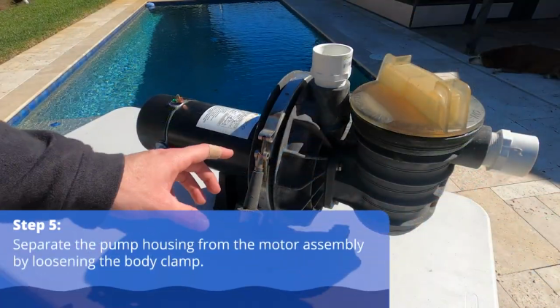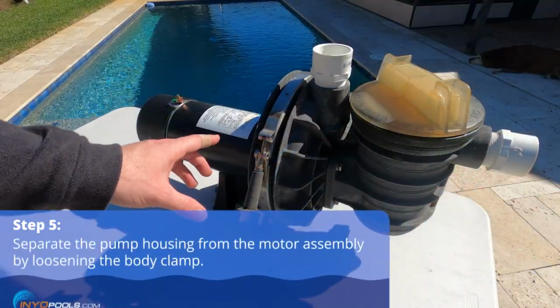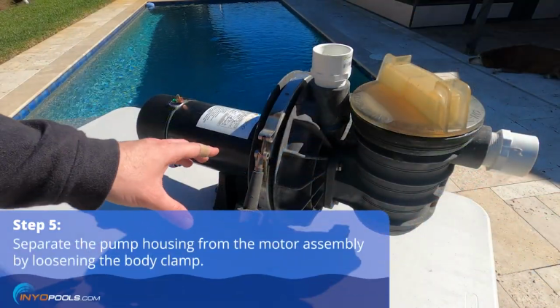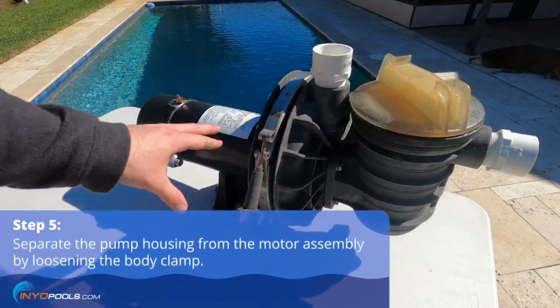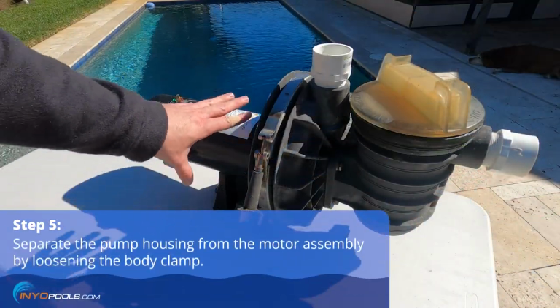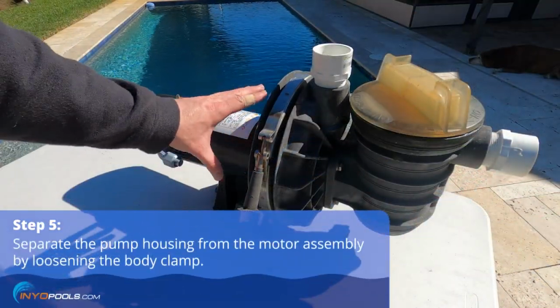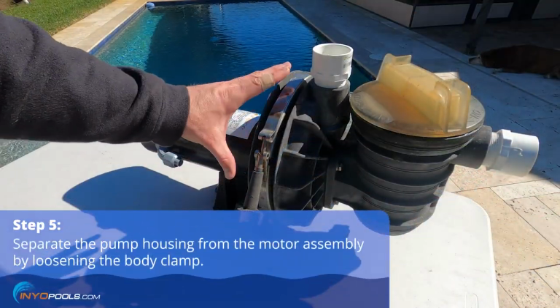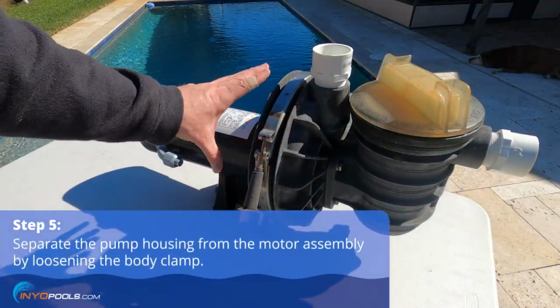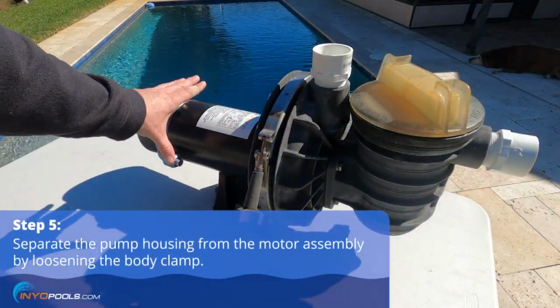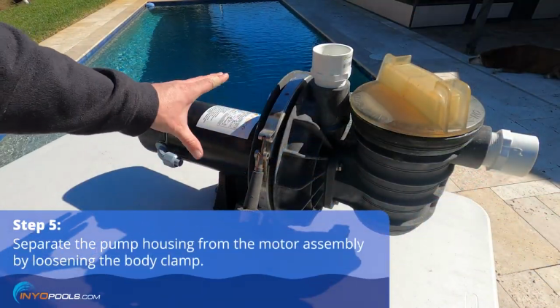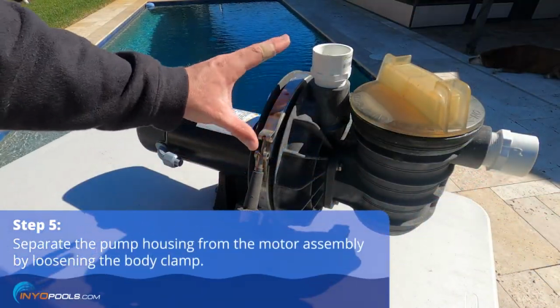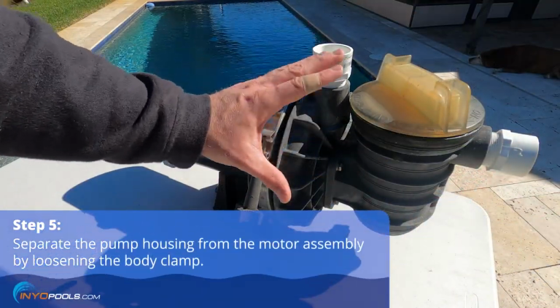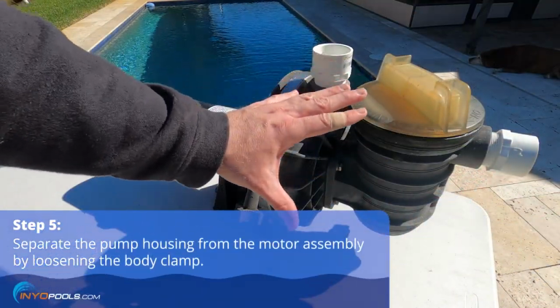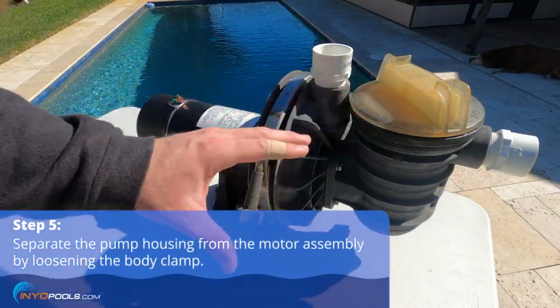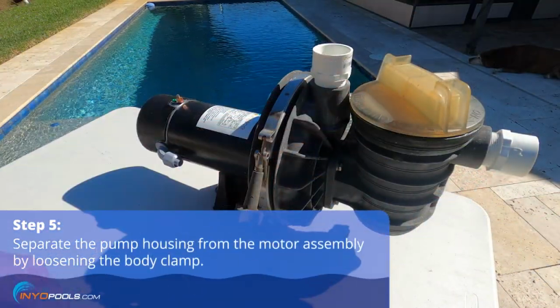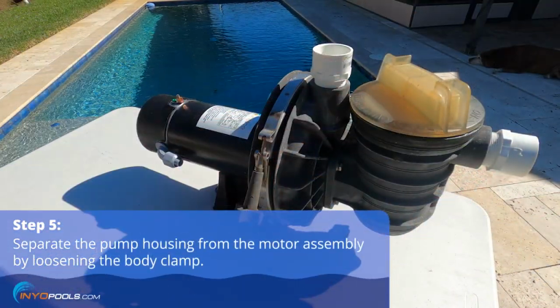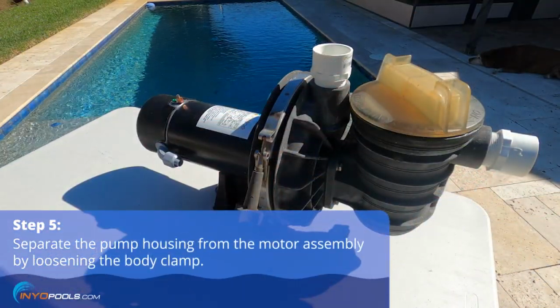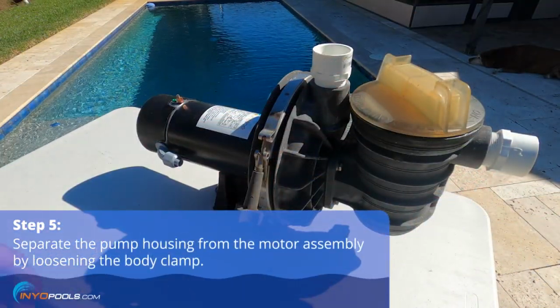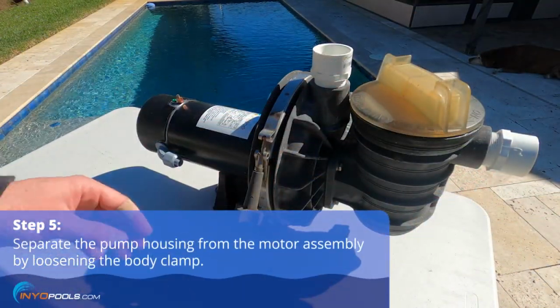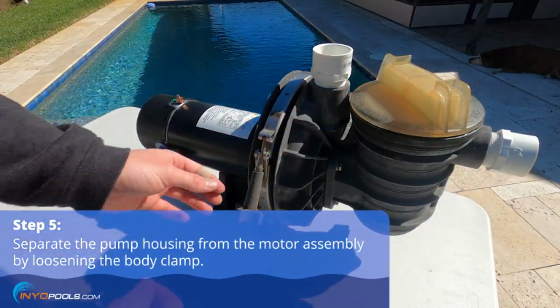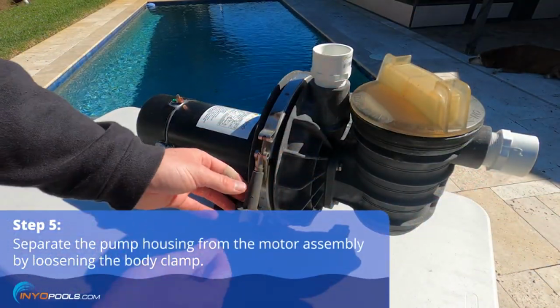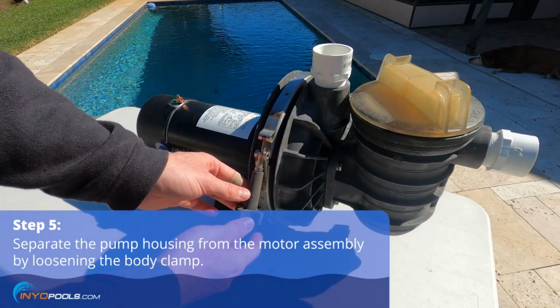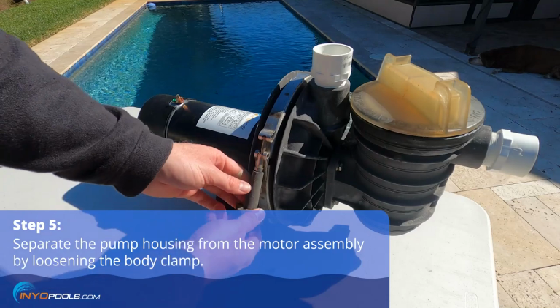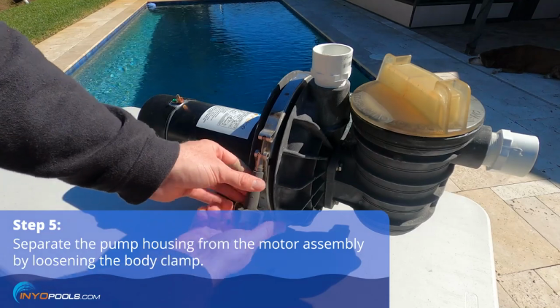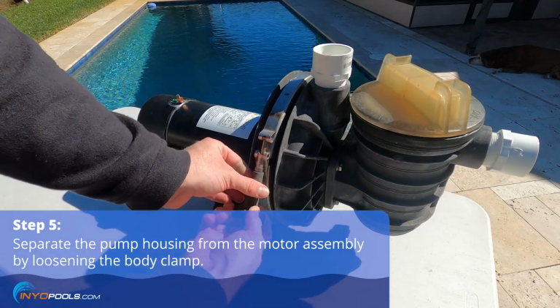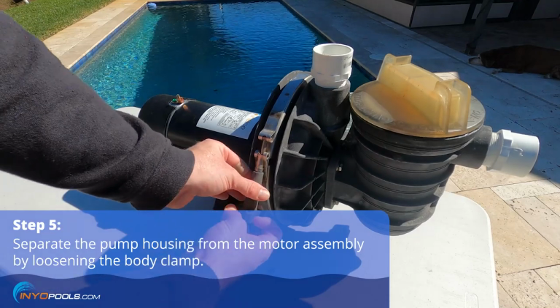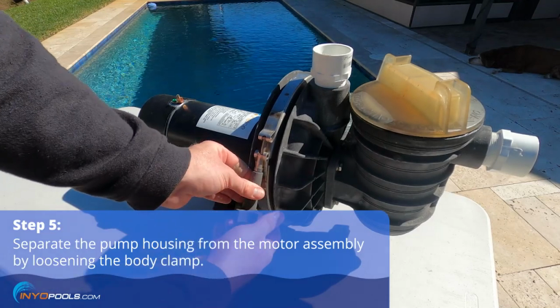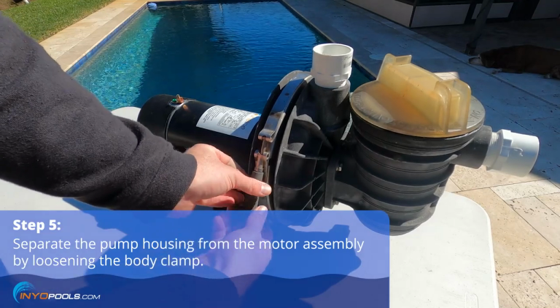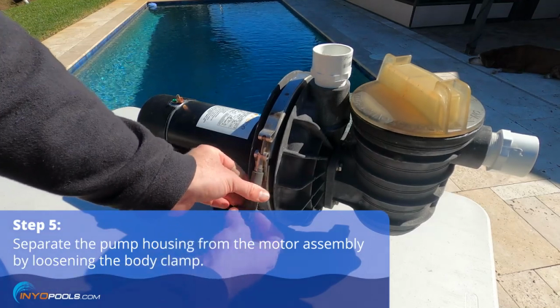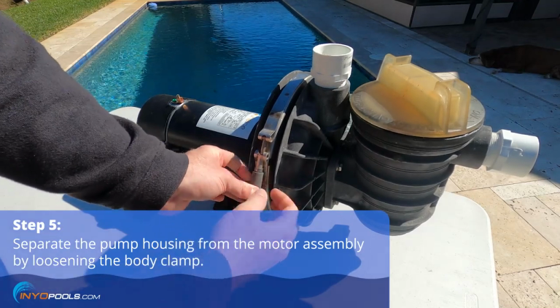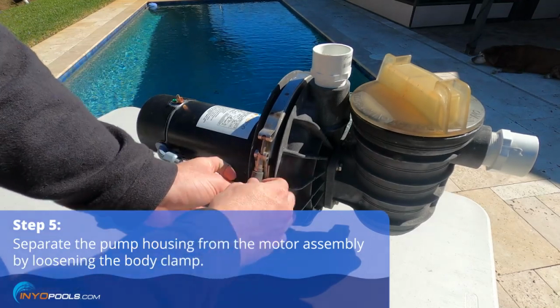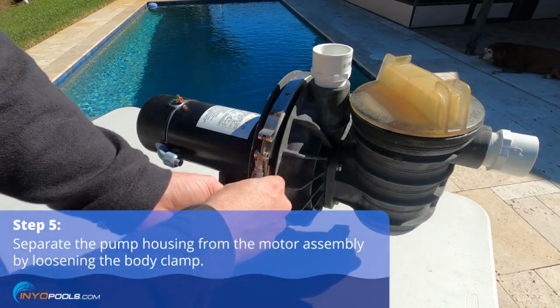Now we're going to separate the motor half from the front half, so we'll just undo this knob.